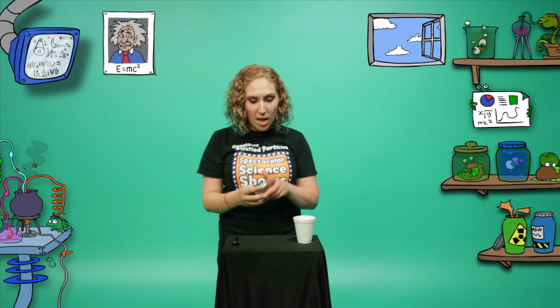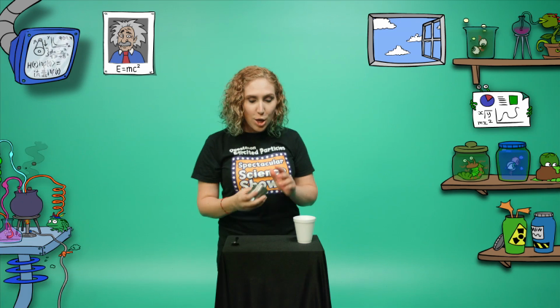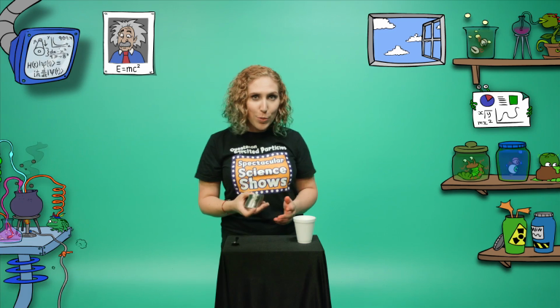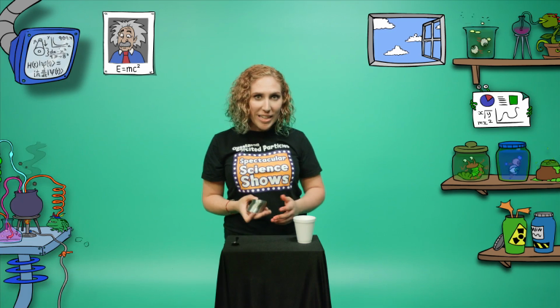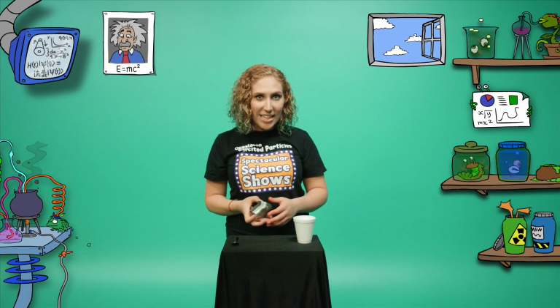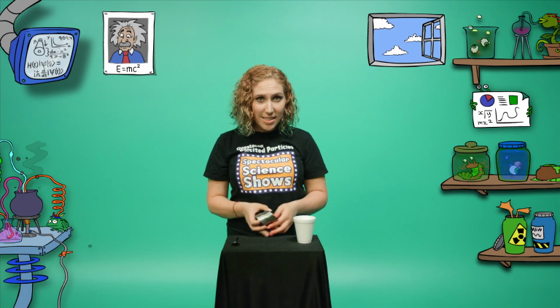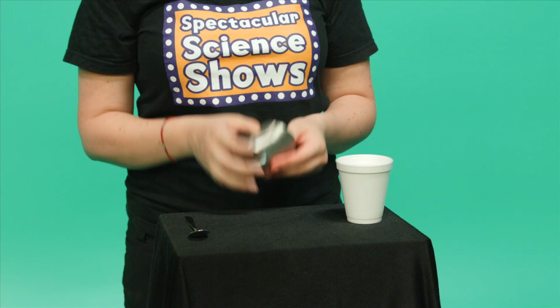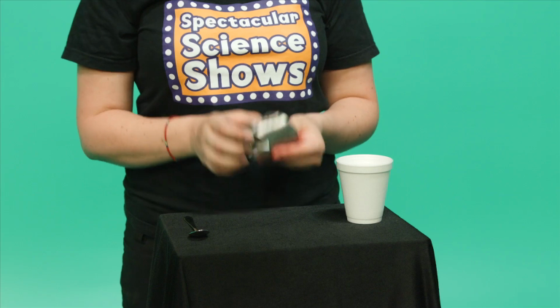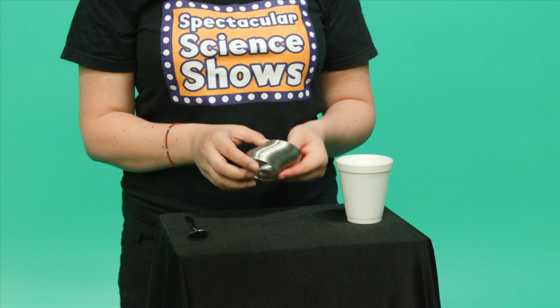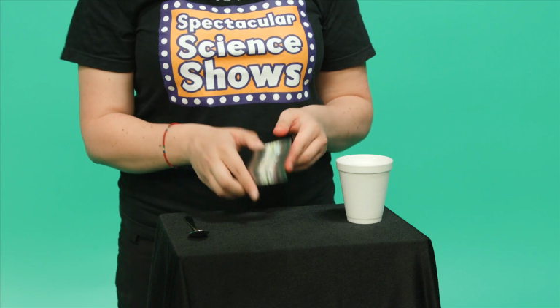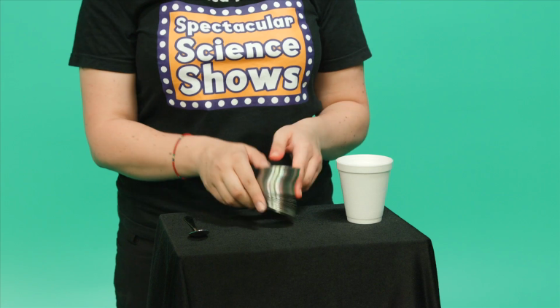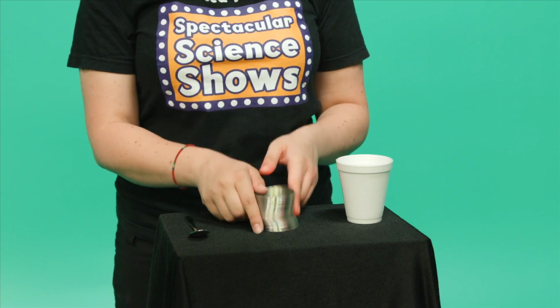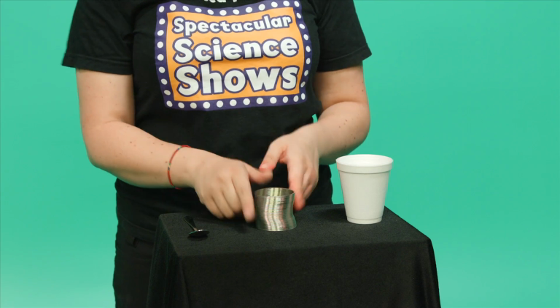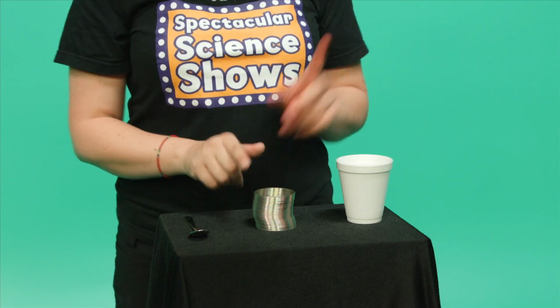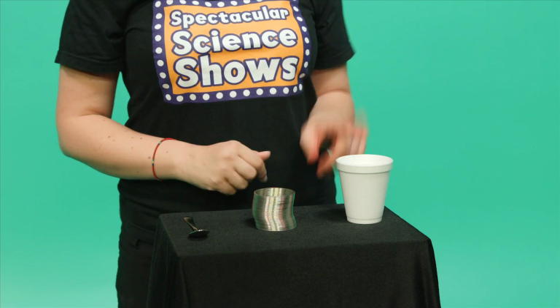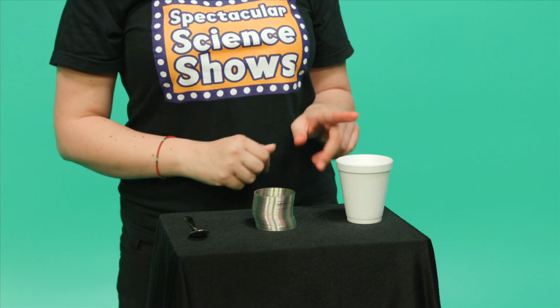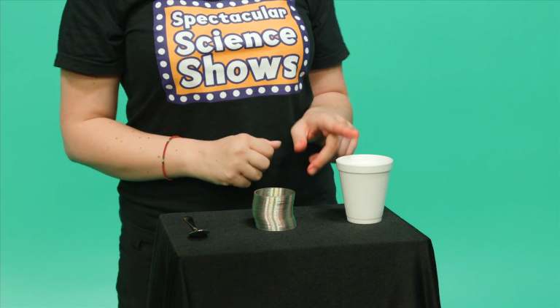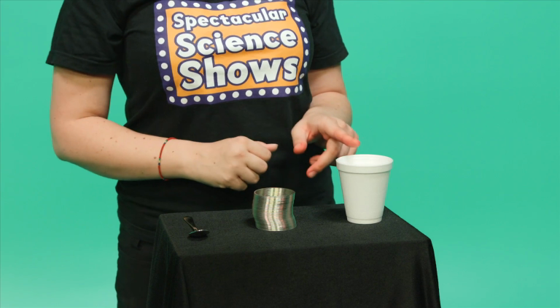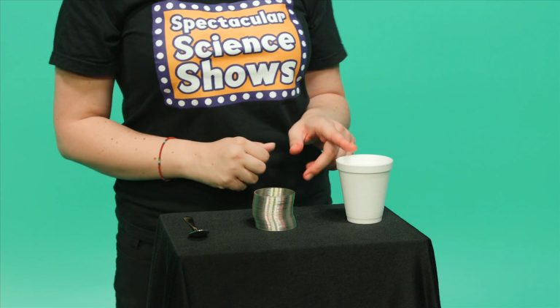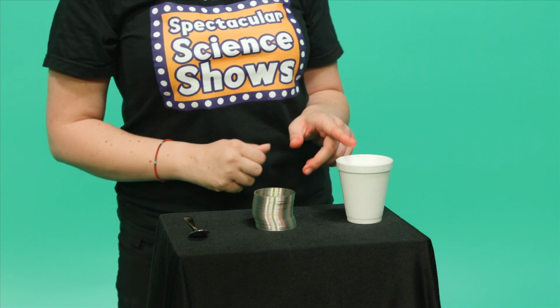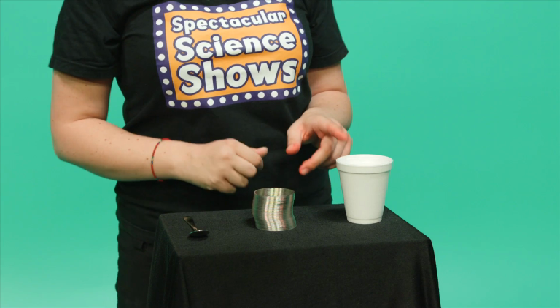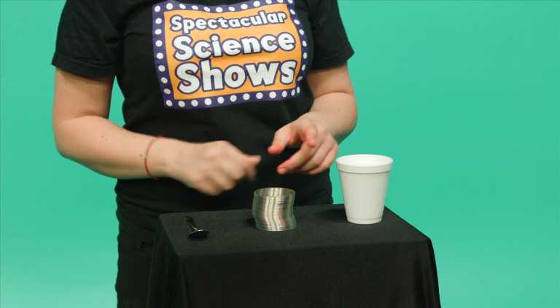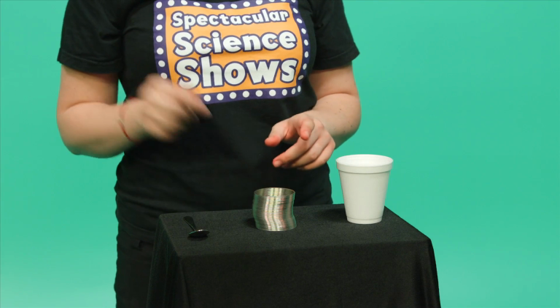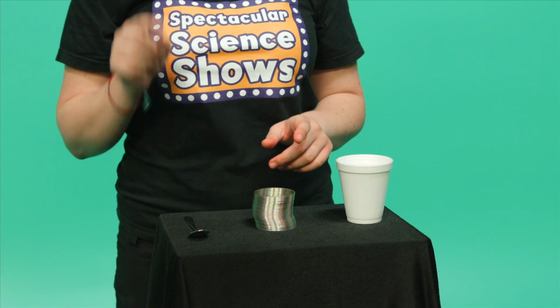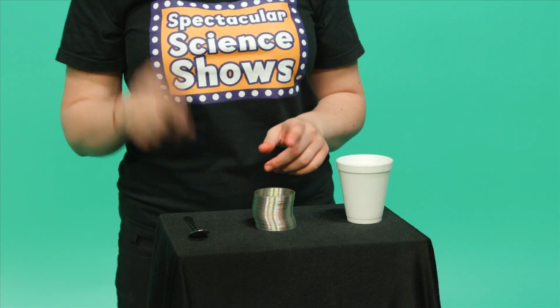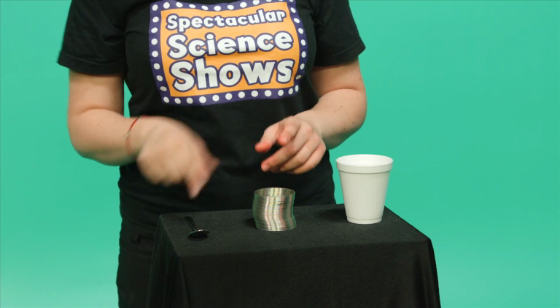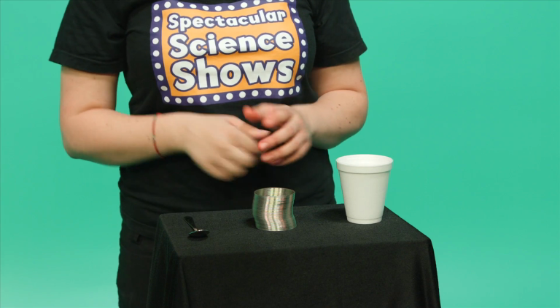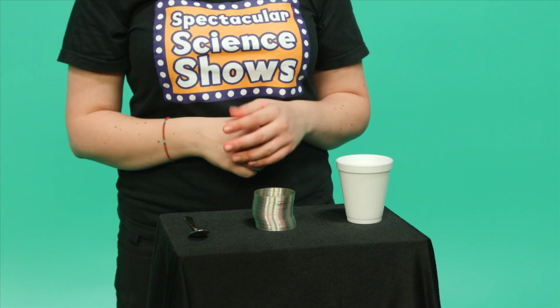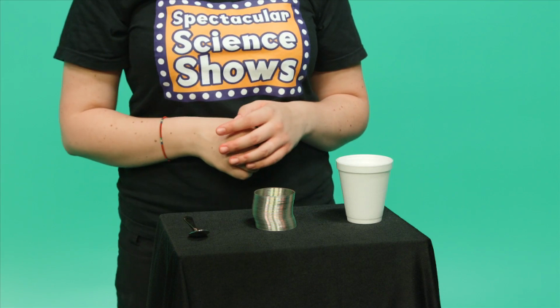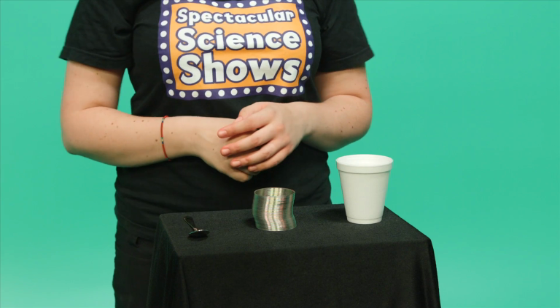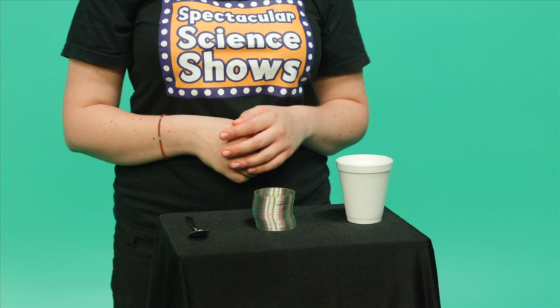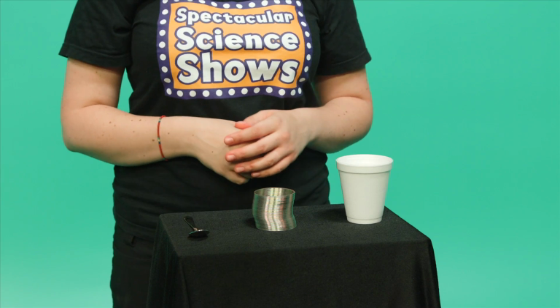You will need a metal slinky, a polystyrene cup, and a hard metal spoon.